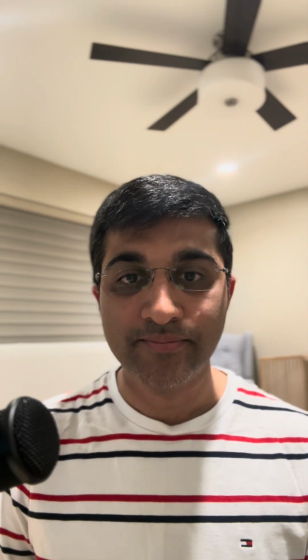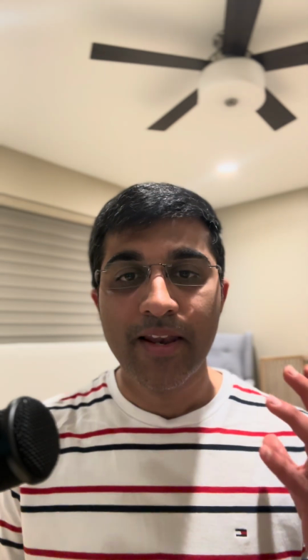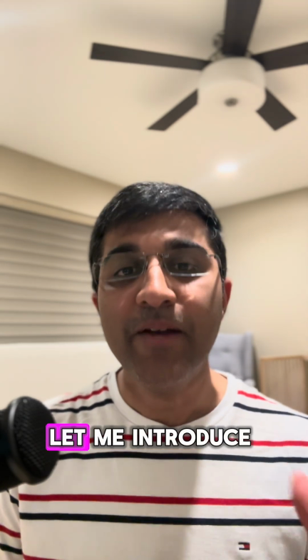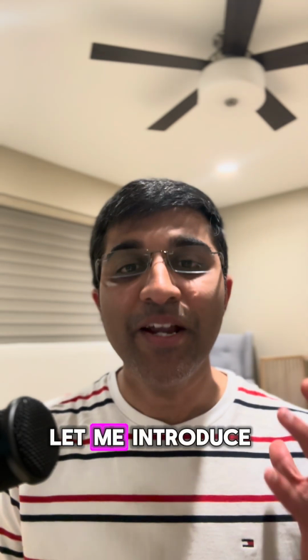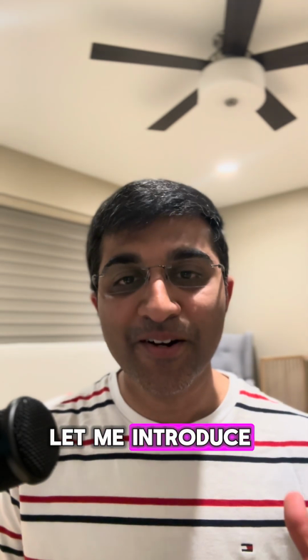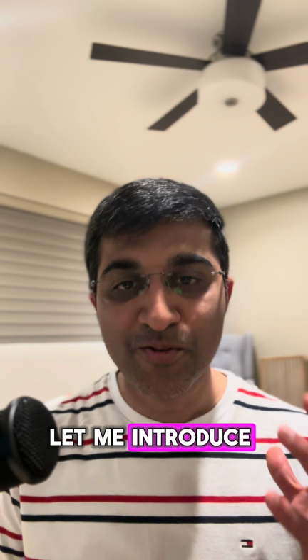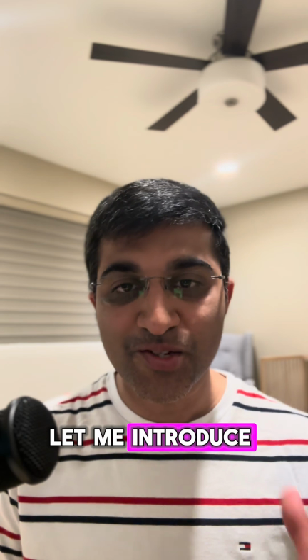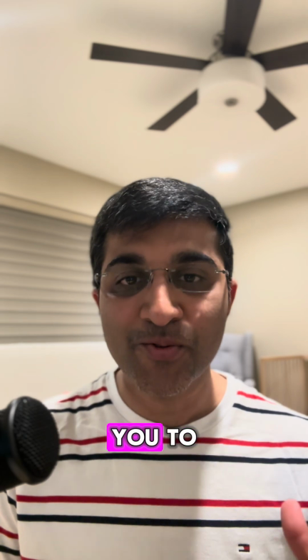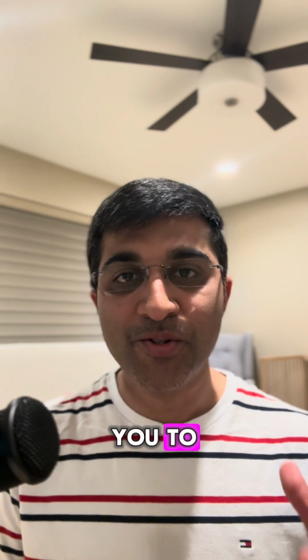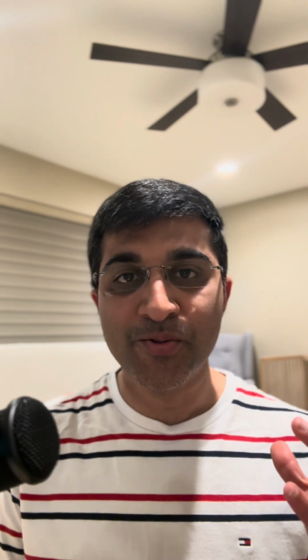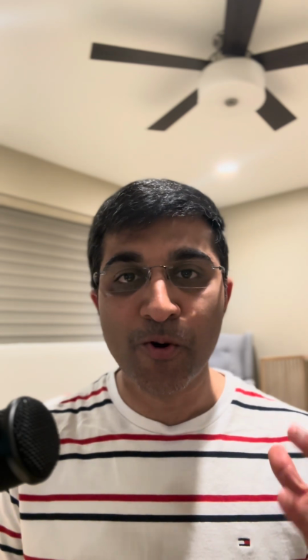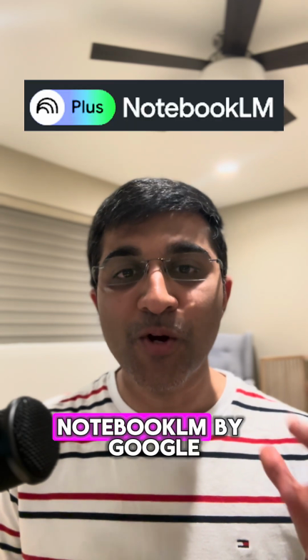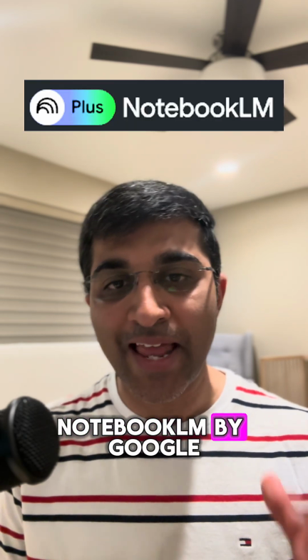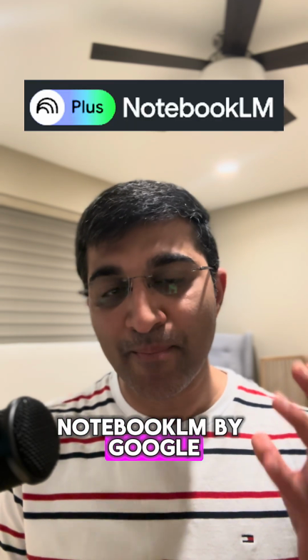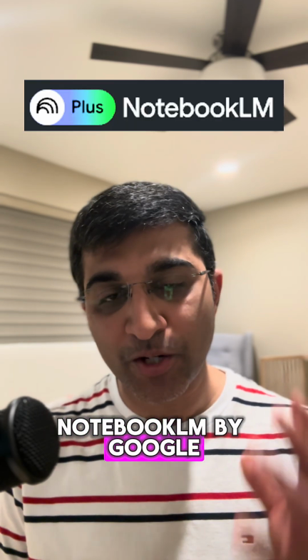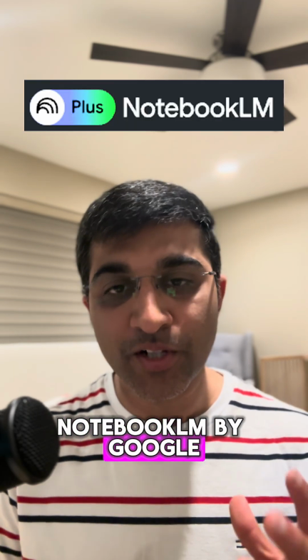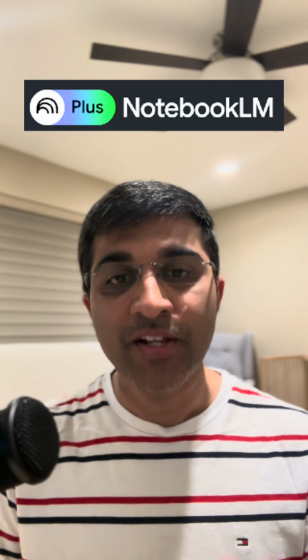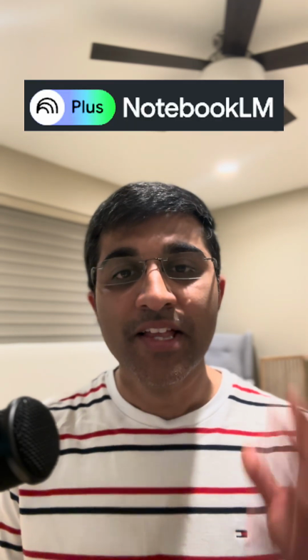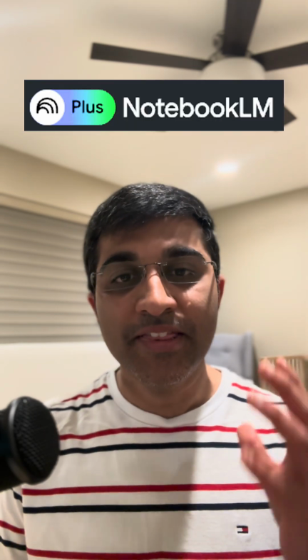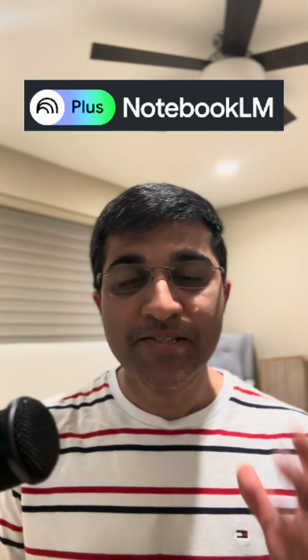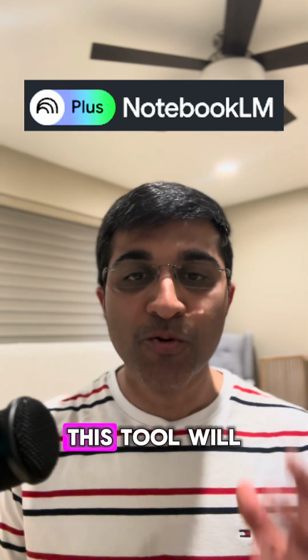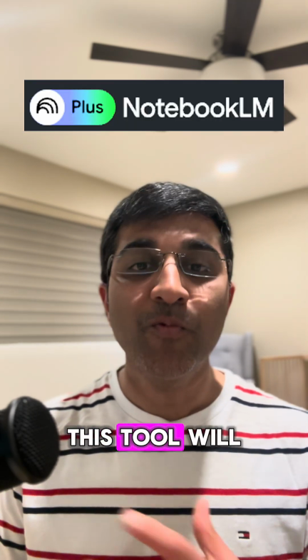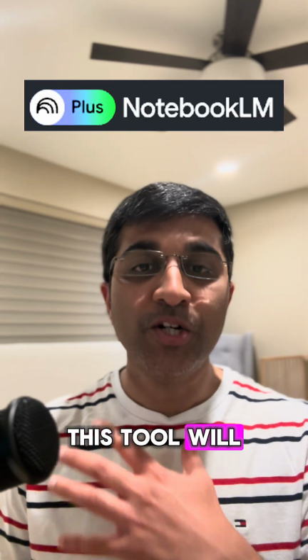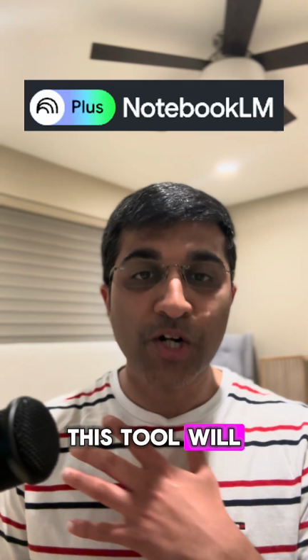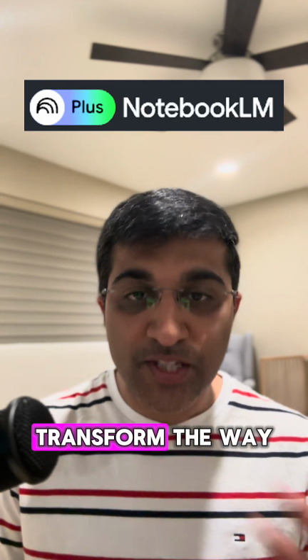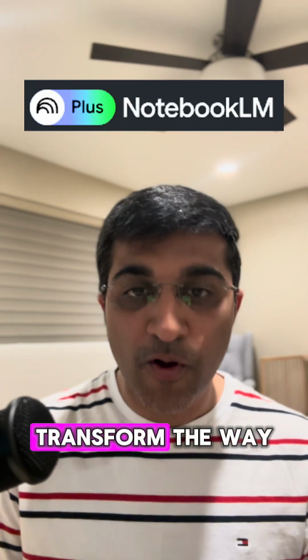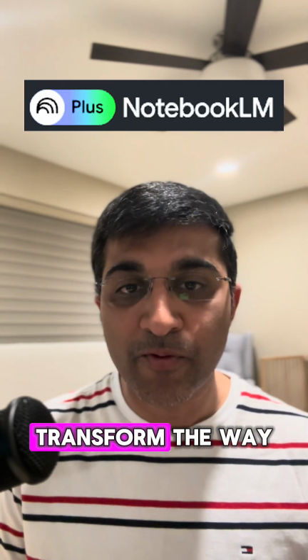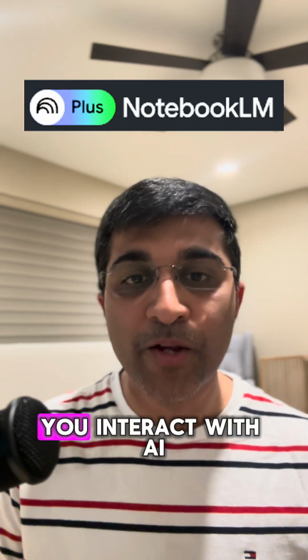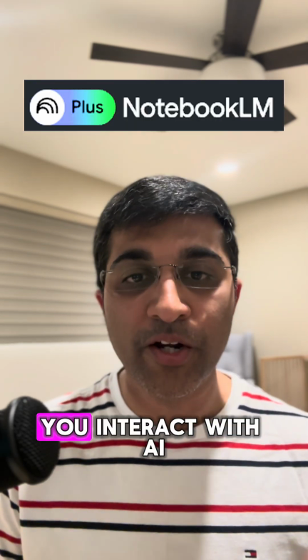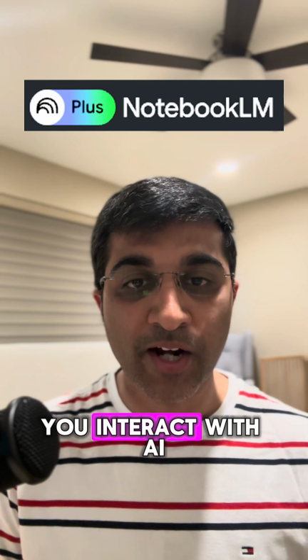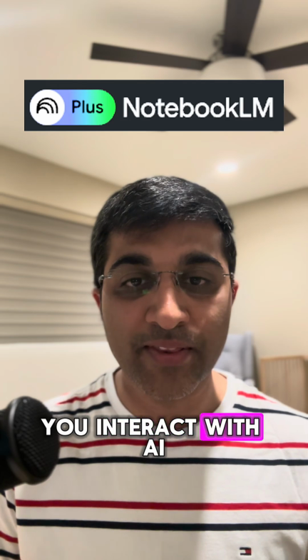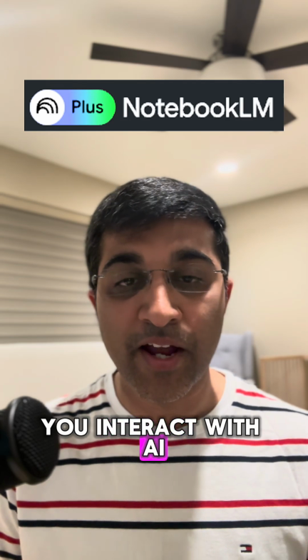Let me introduce you to Notebook LM by Google. This tool will transform the way you interact with AI.